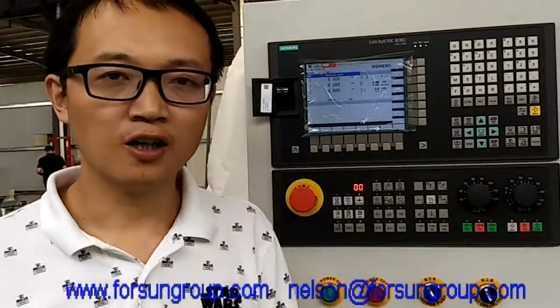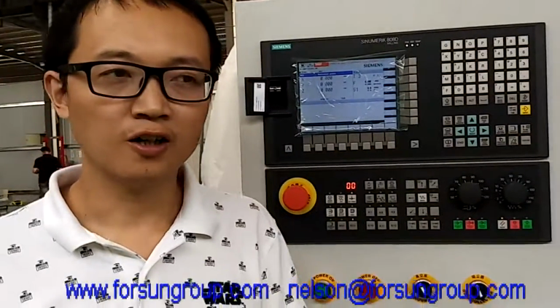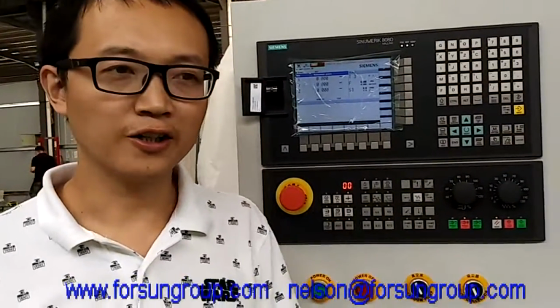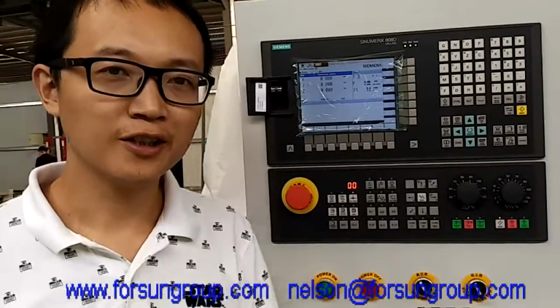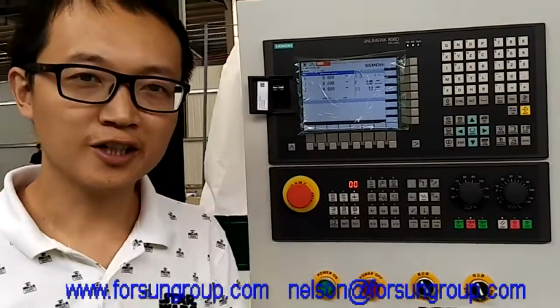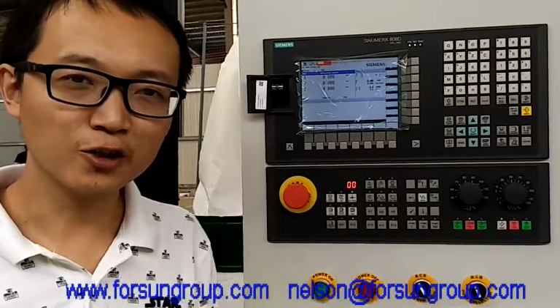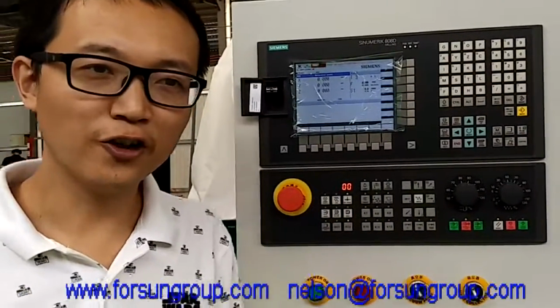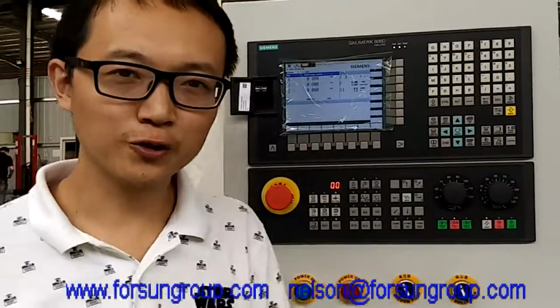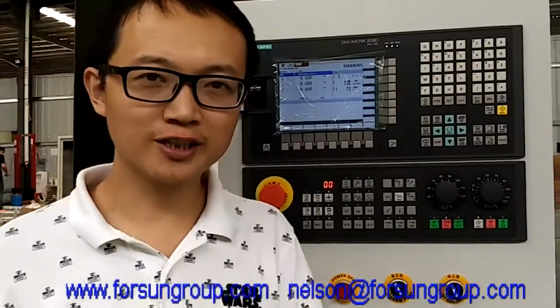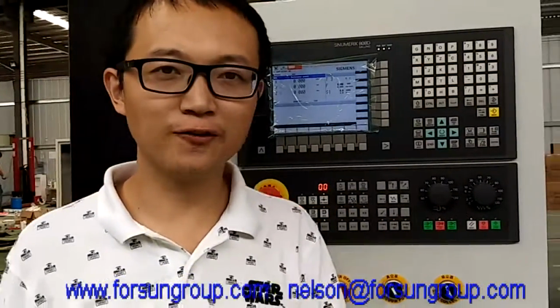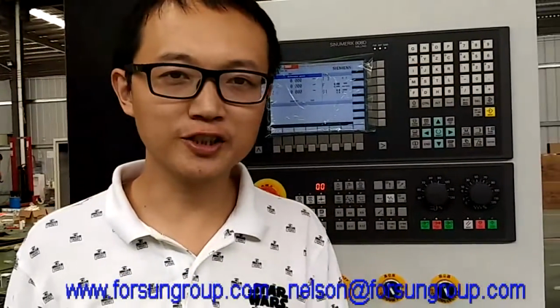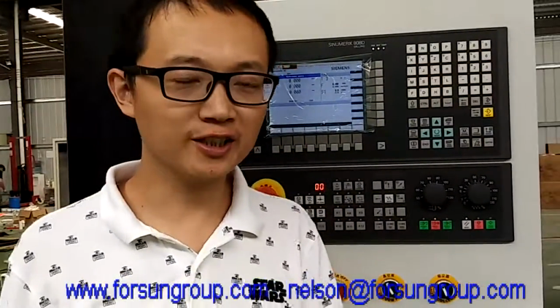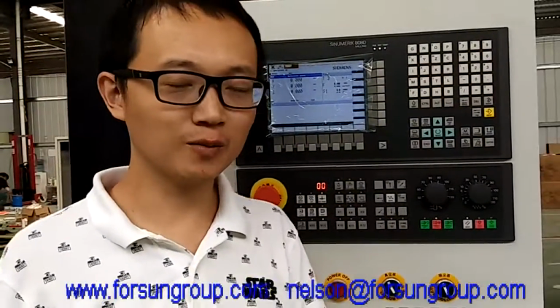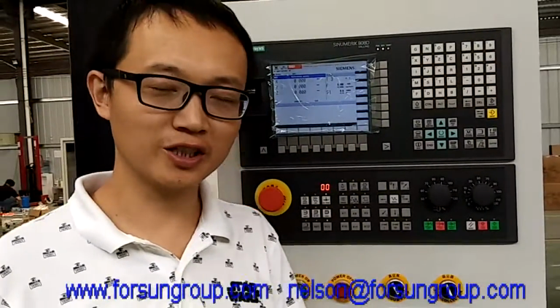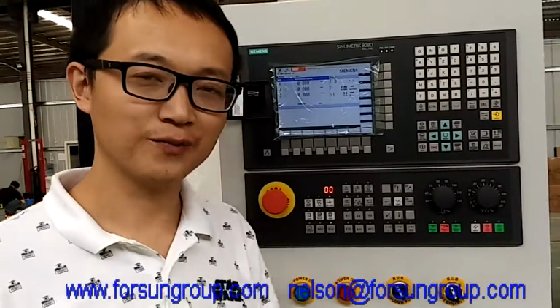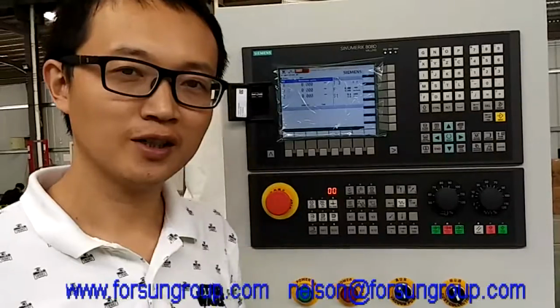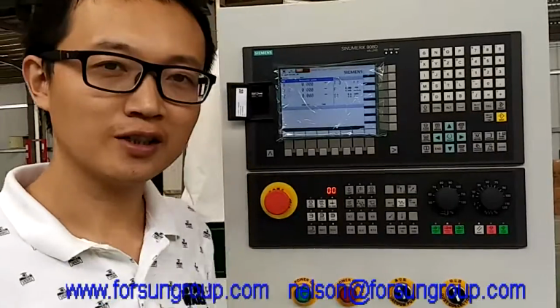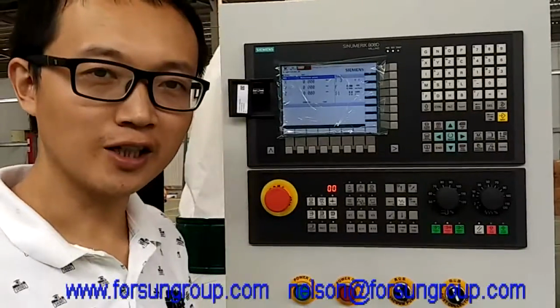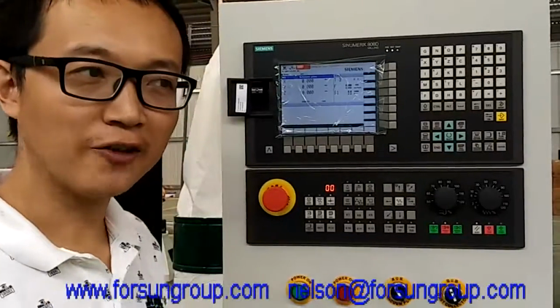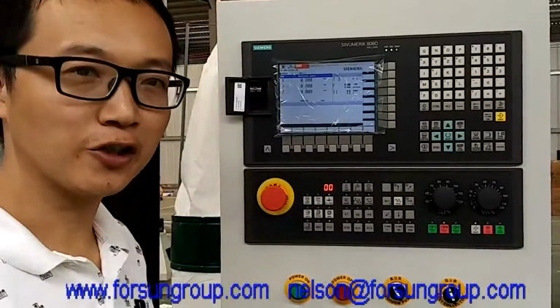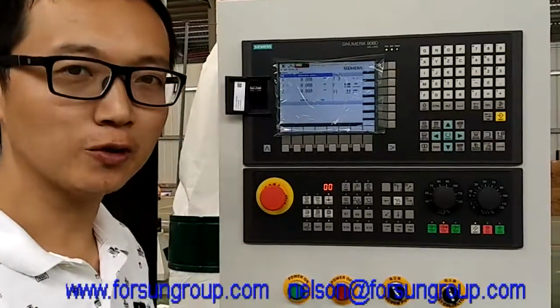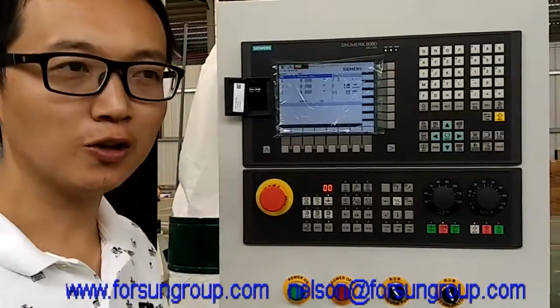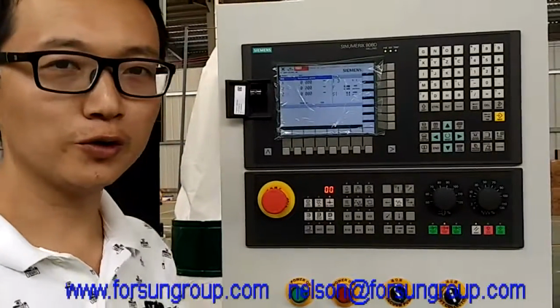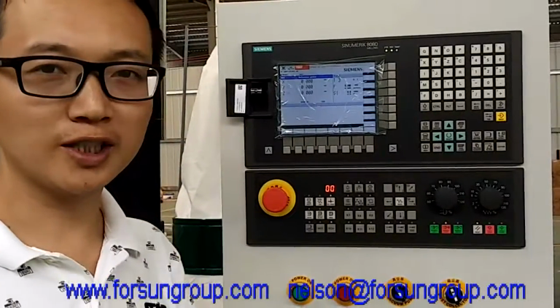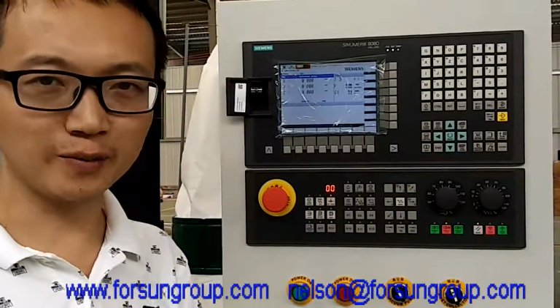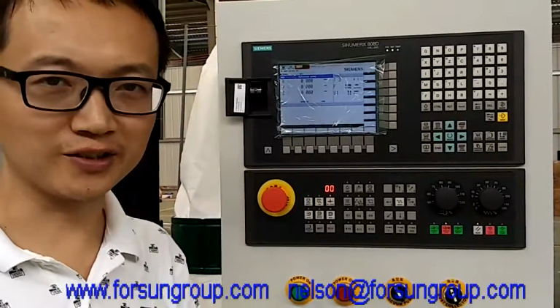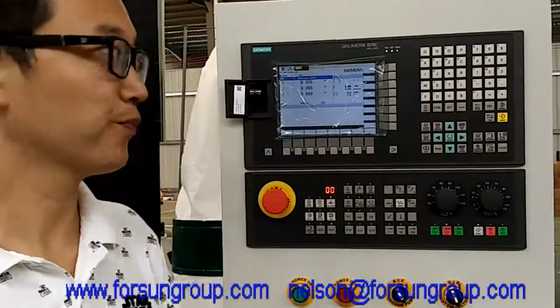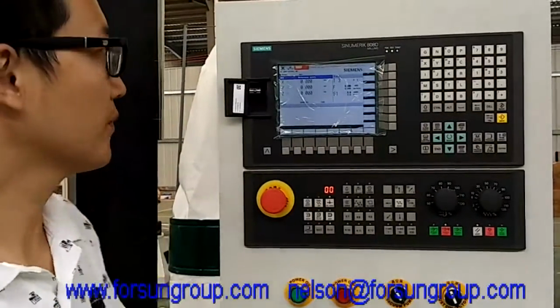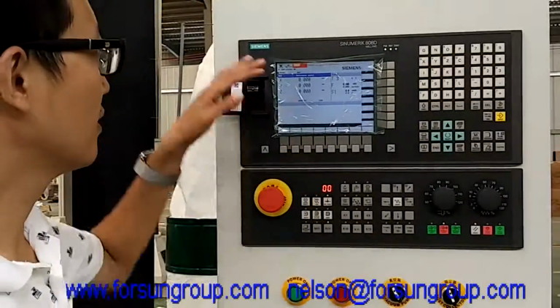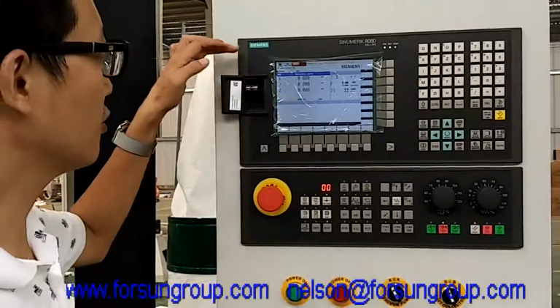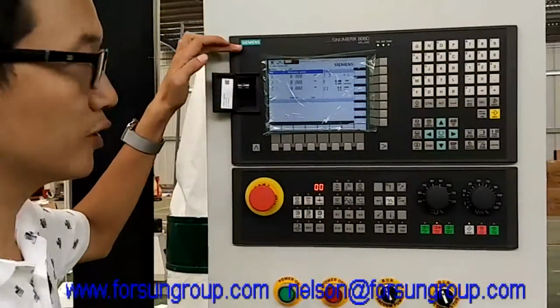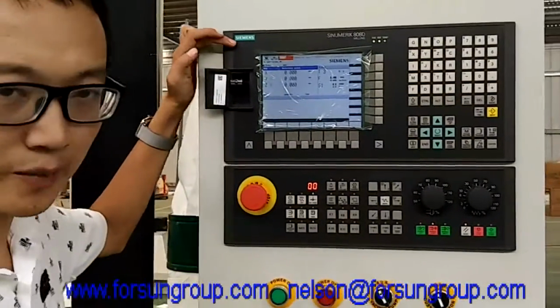Thank you for choosing this sensing machine. Today I will tell you how to use the Siemens machine.